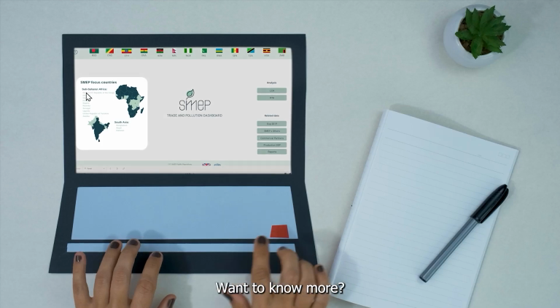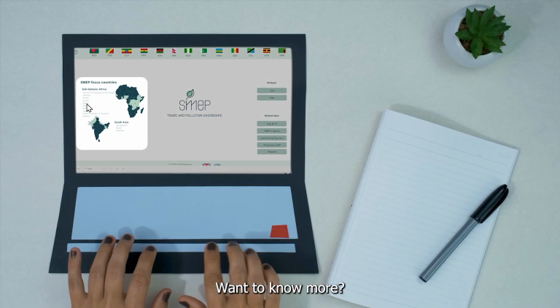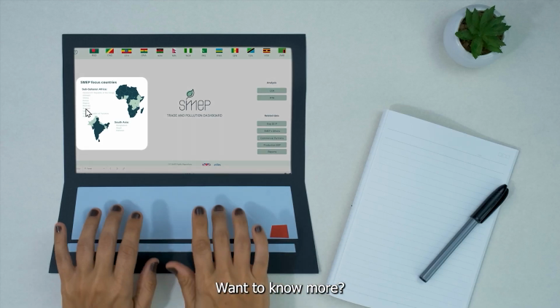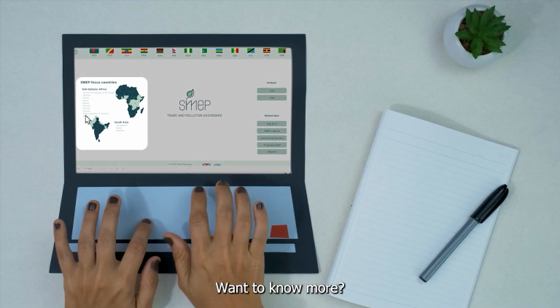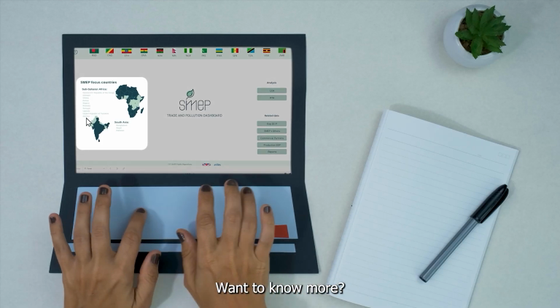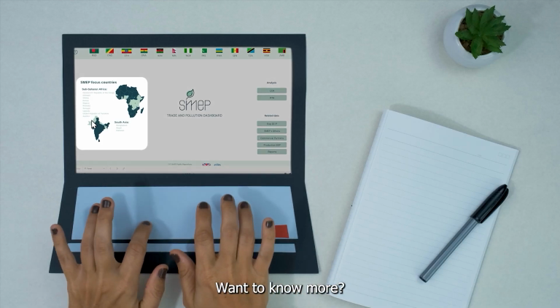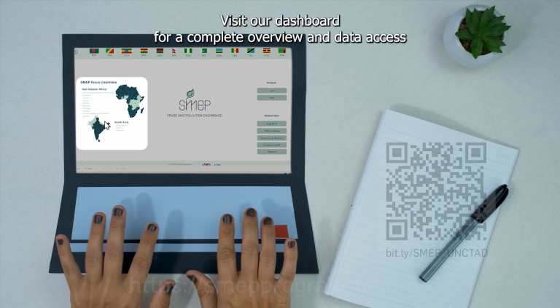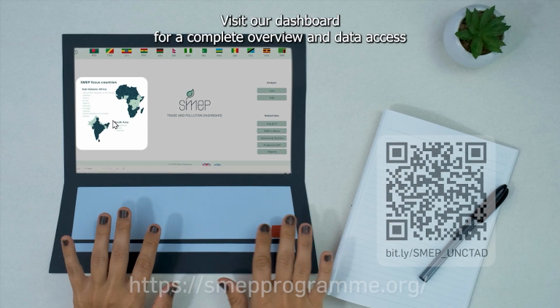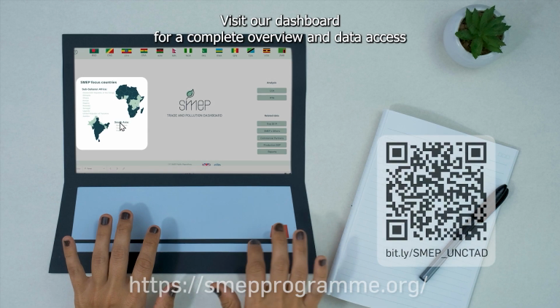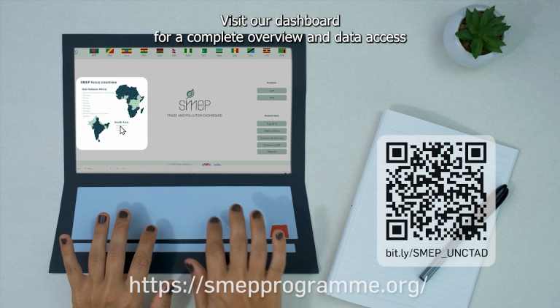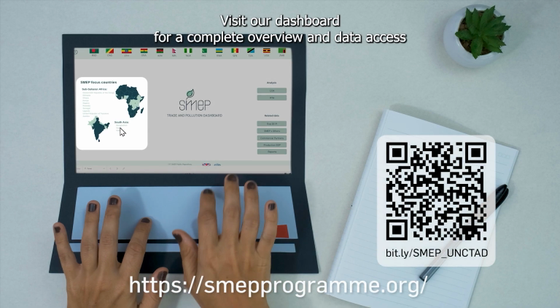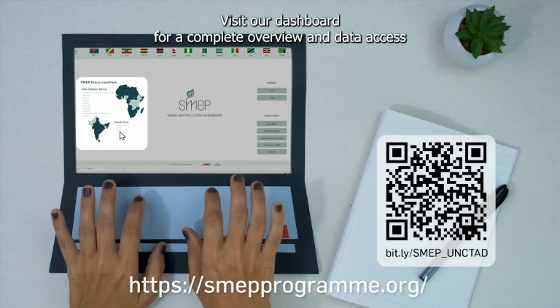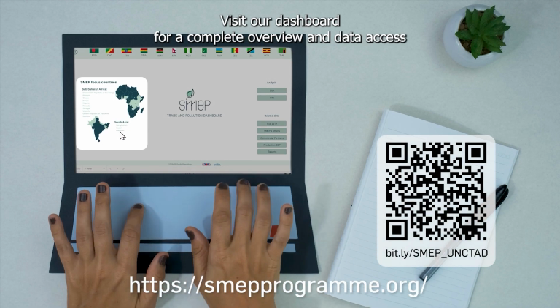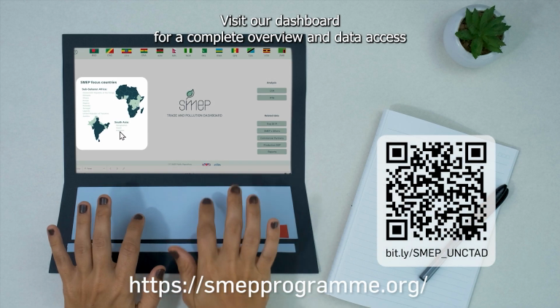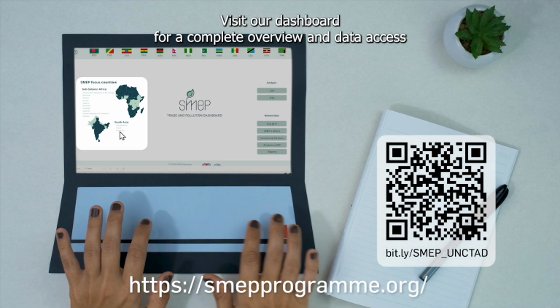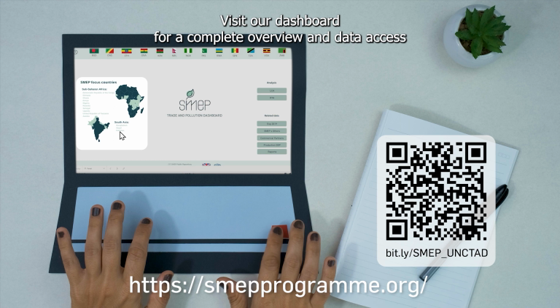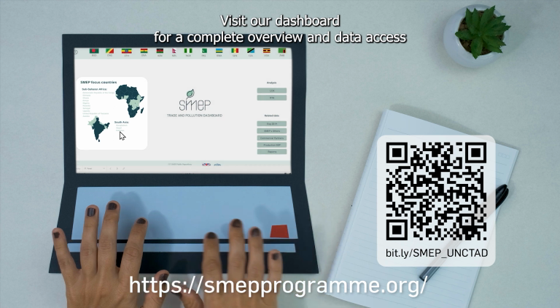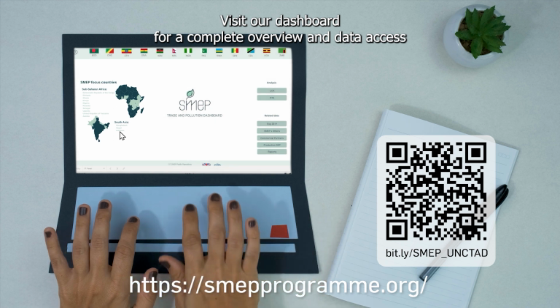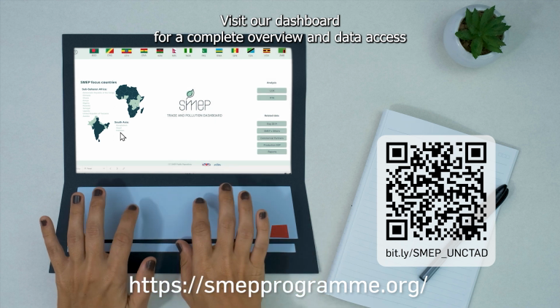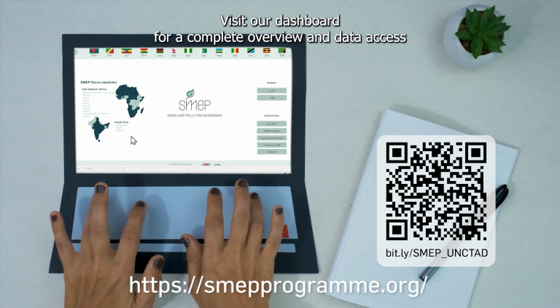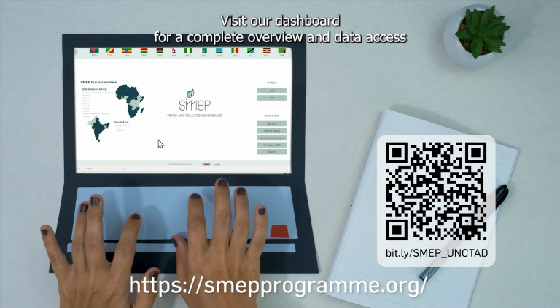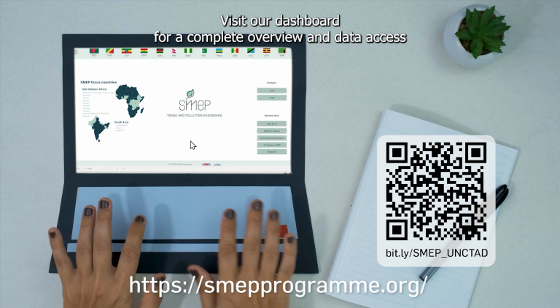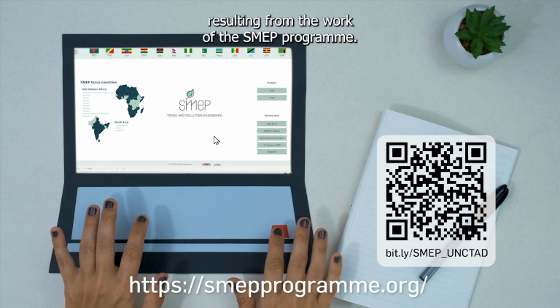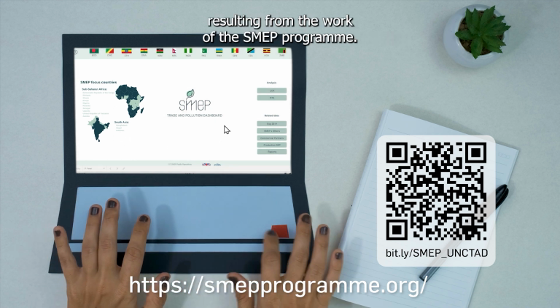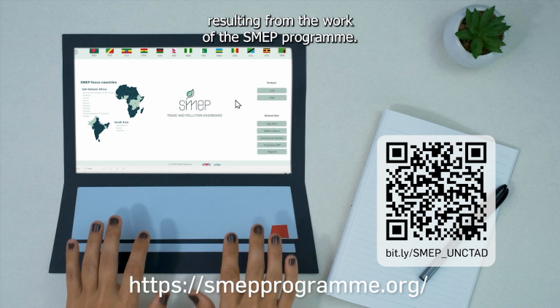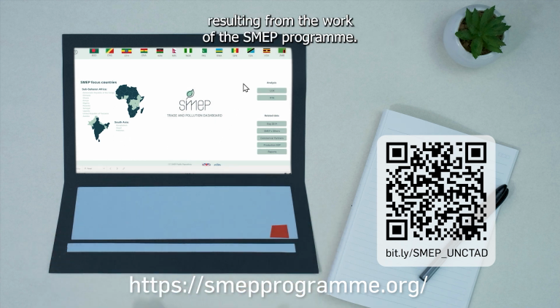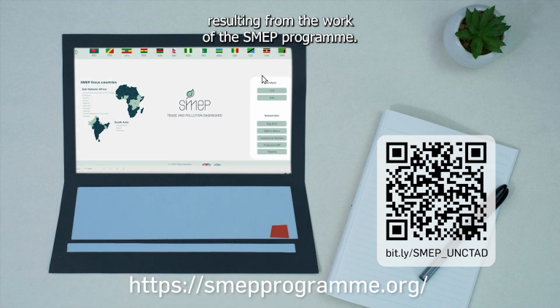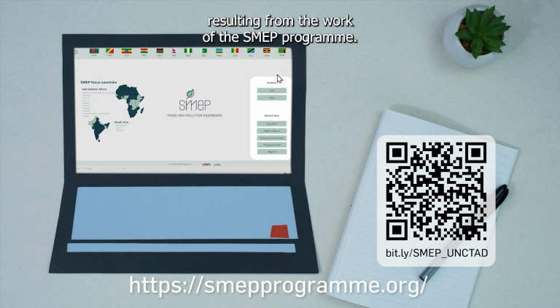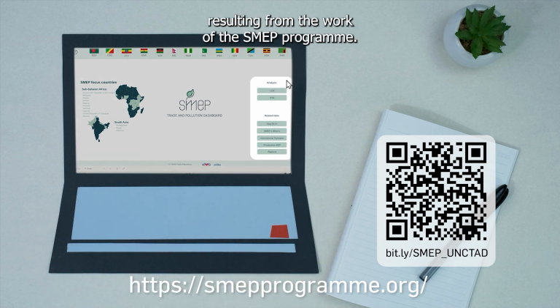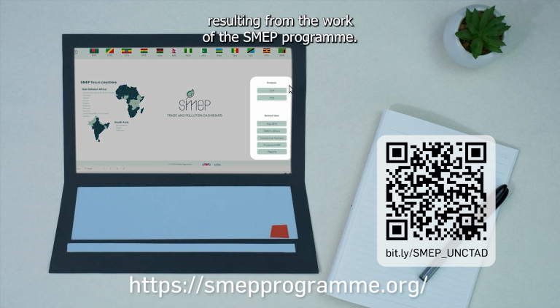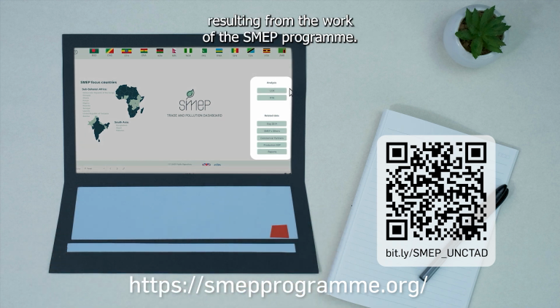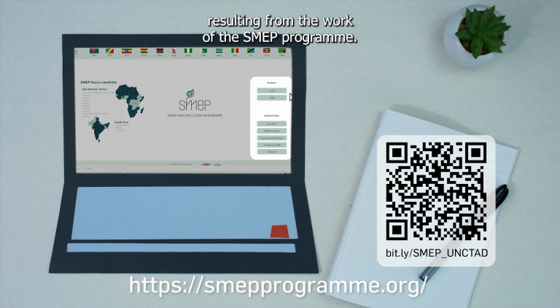Want to know more? Visit our dashboard for a complete overview and data access resulting from the work of the SMEP program.